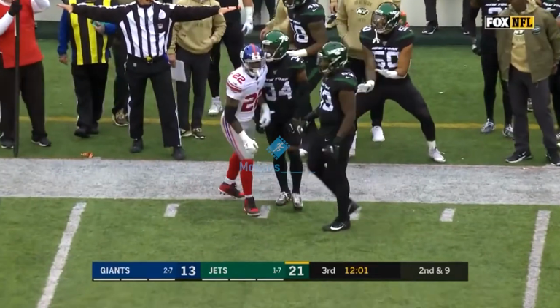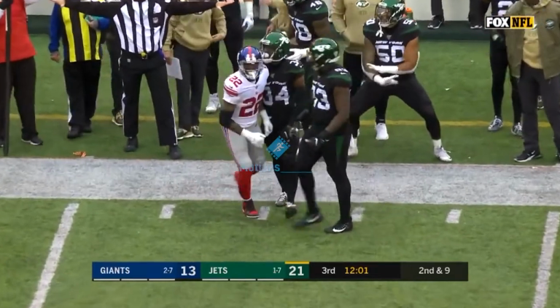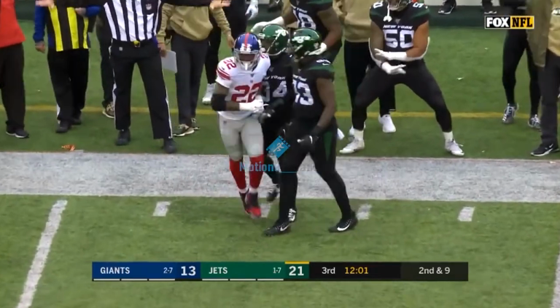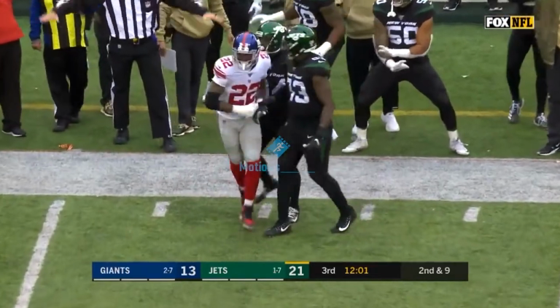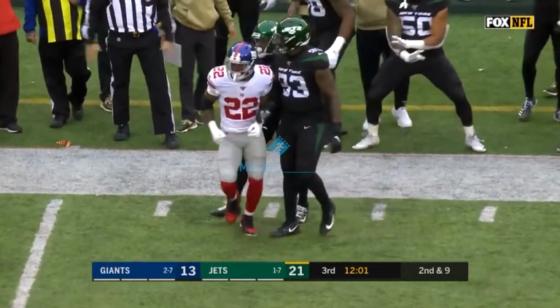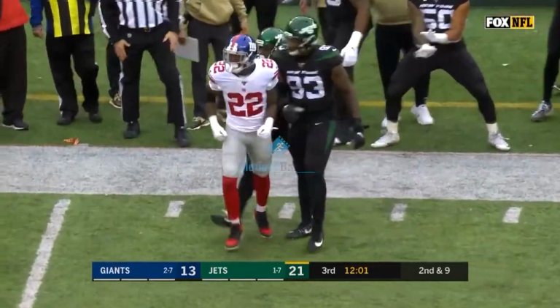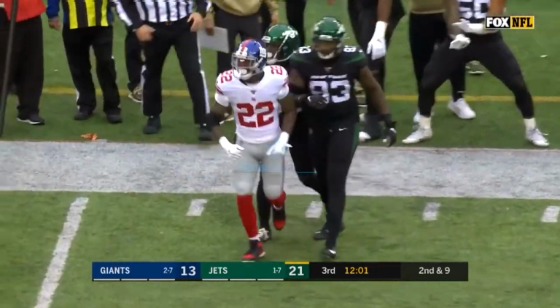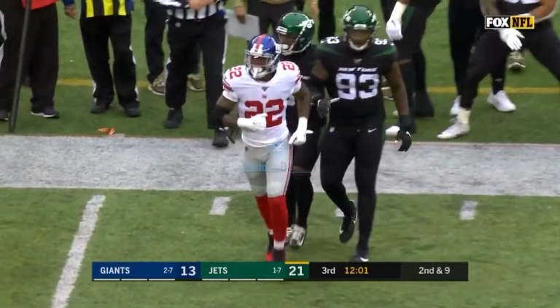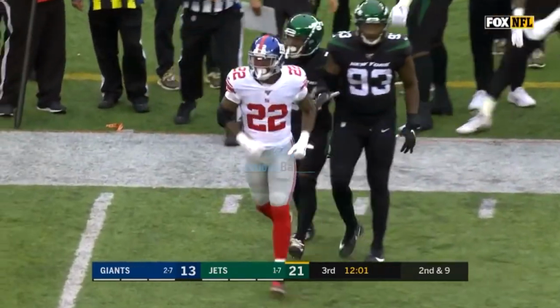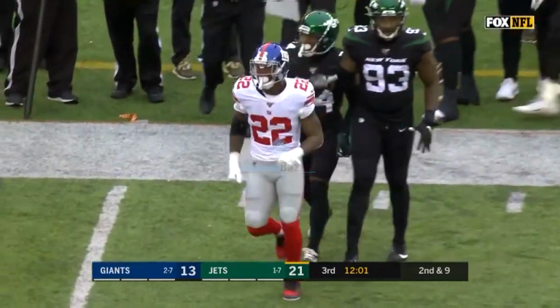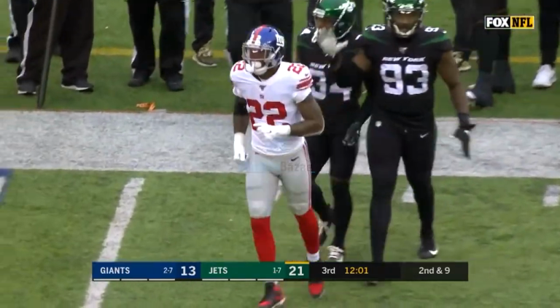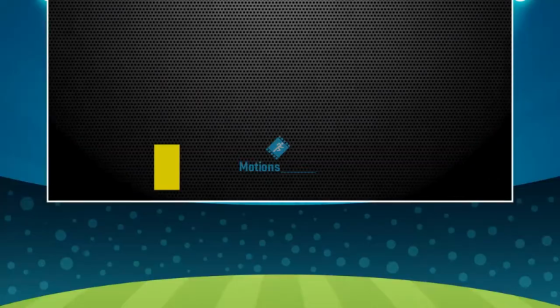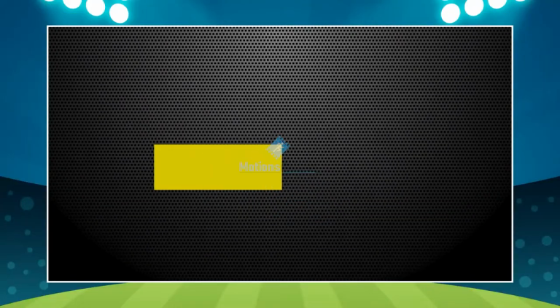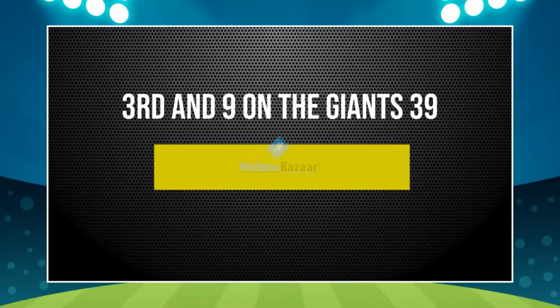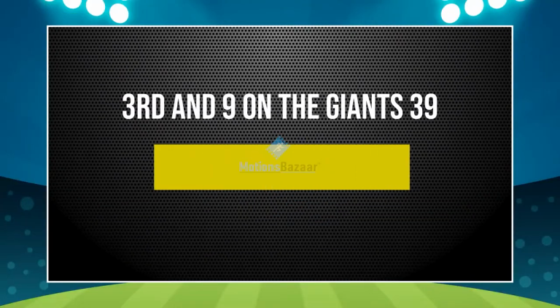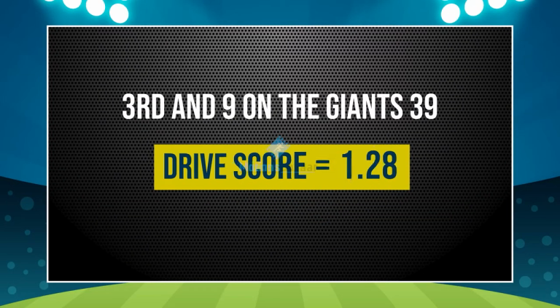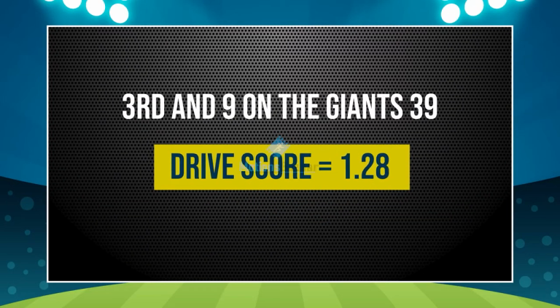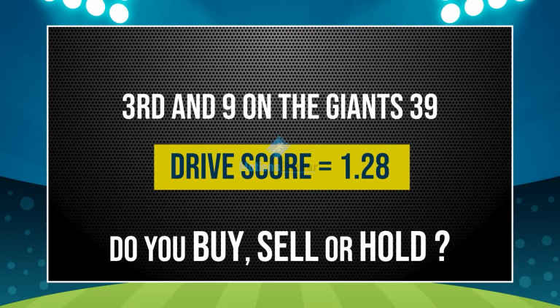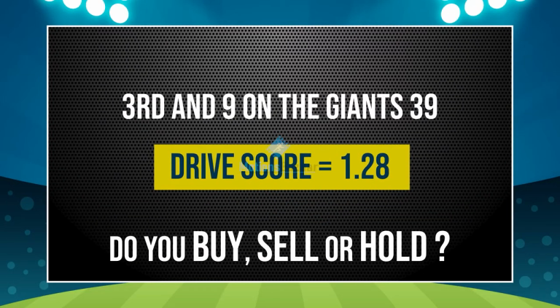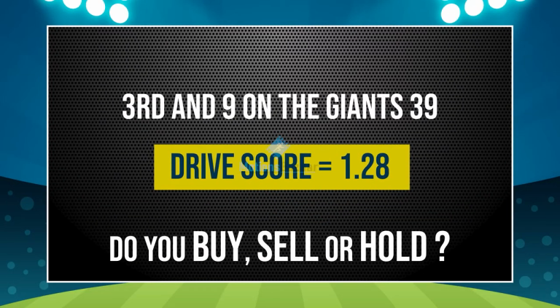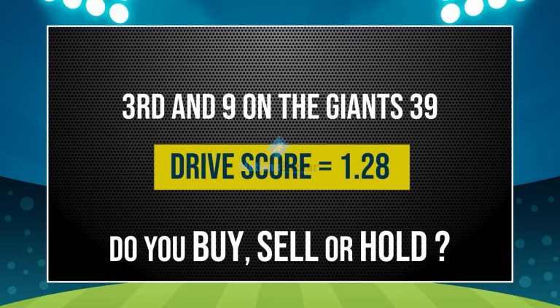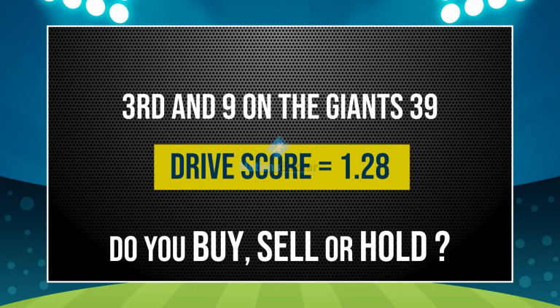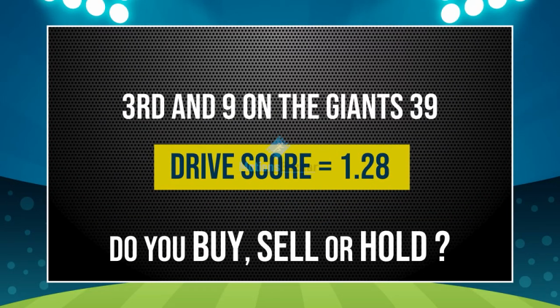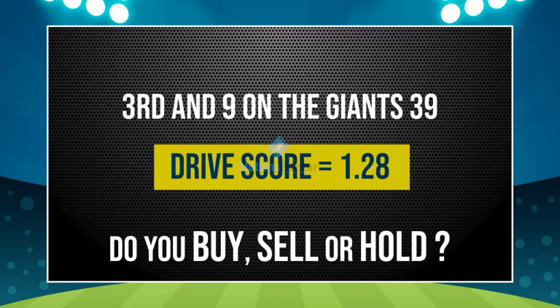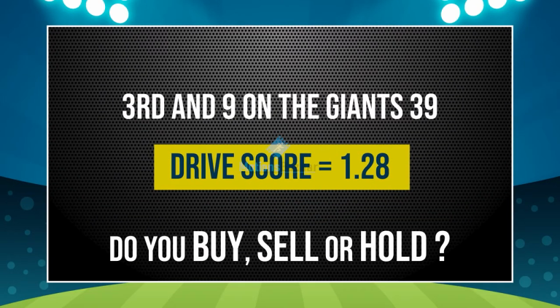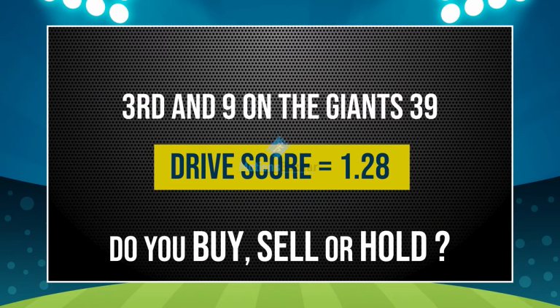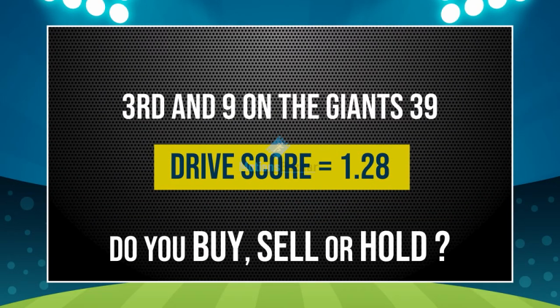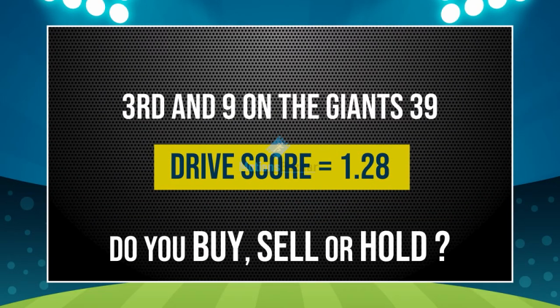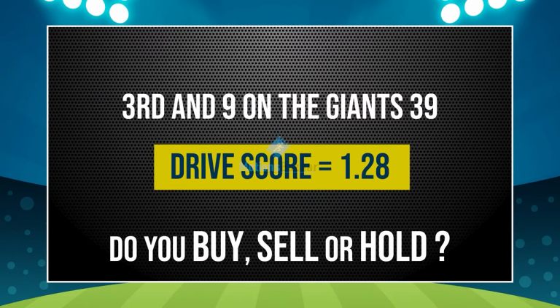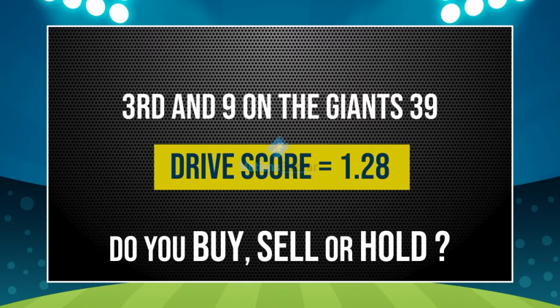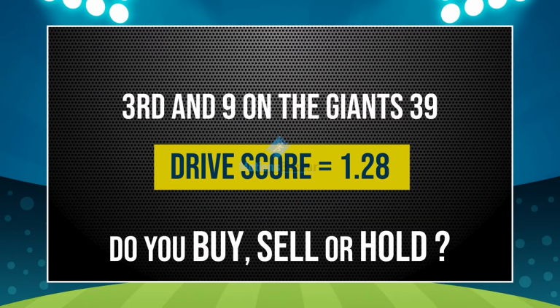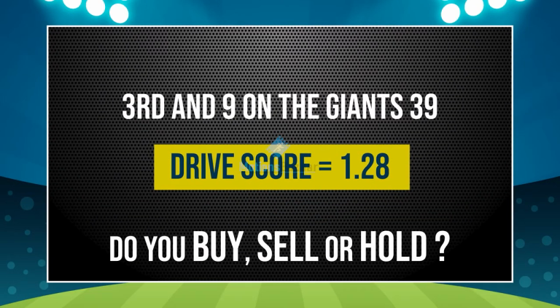So they bring up 3rd and 9. The drive score now 128. Buy, sell, or hold?